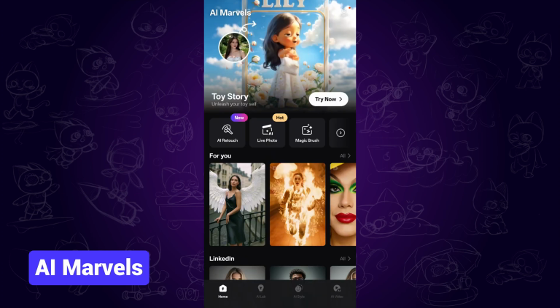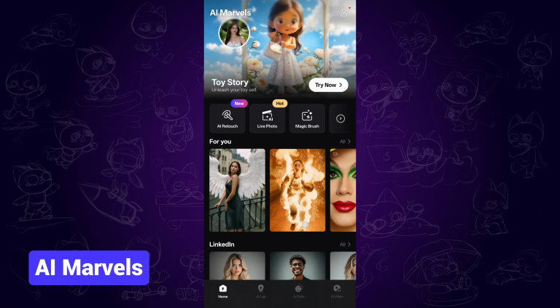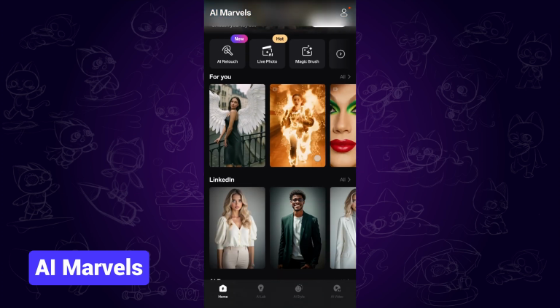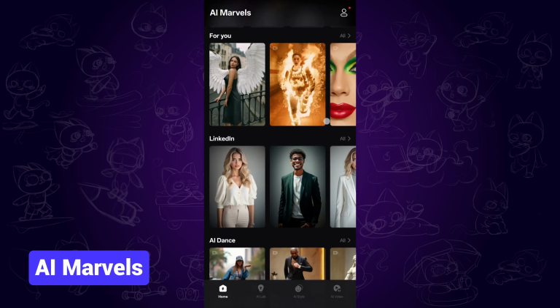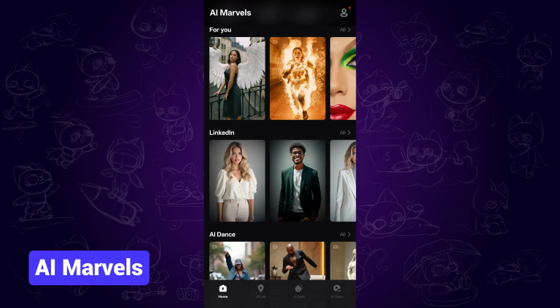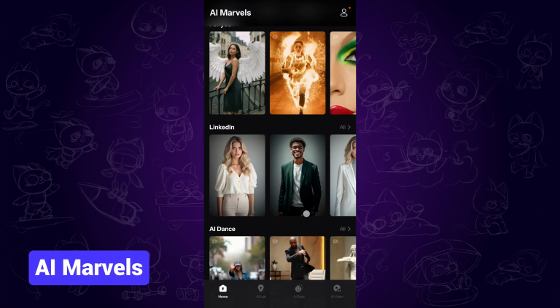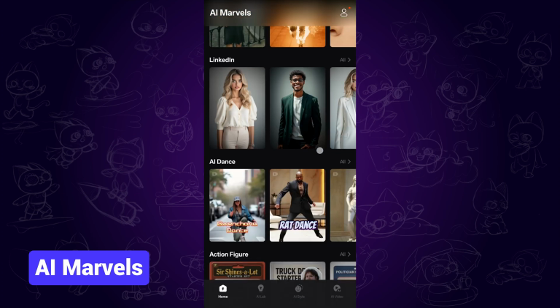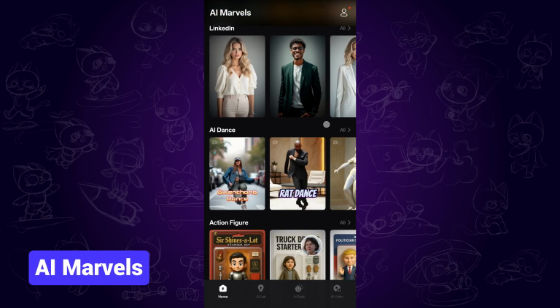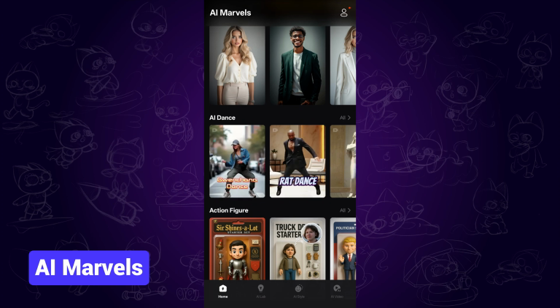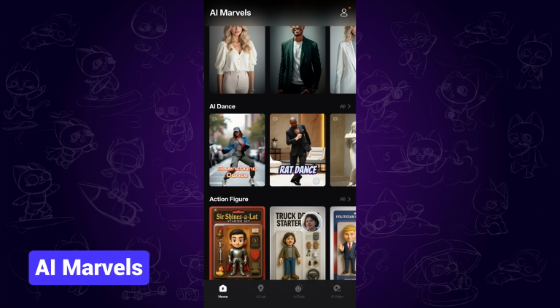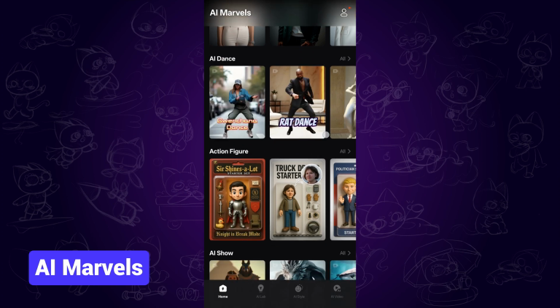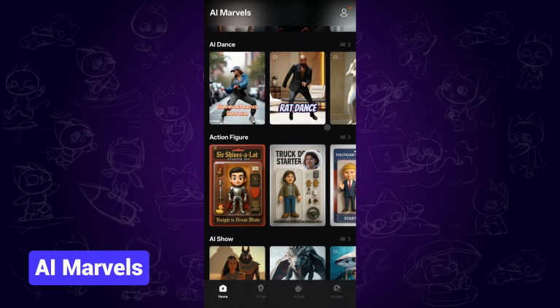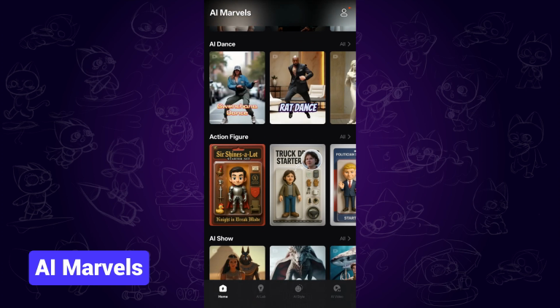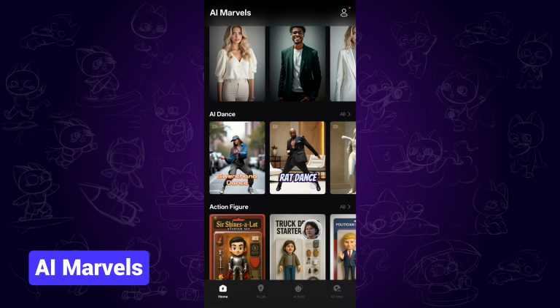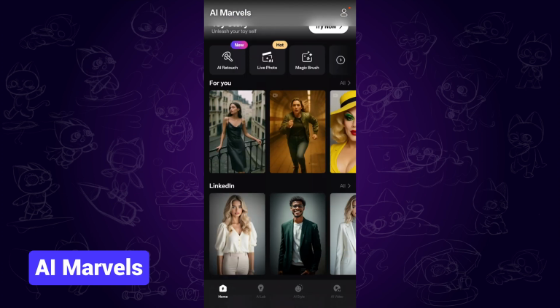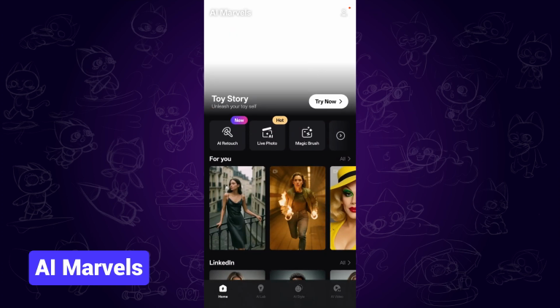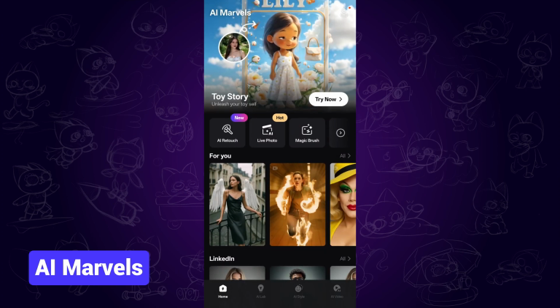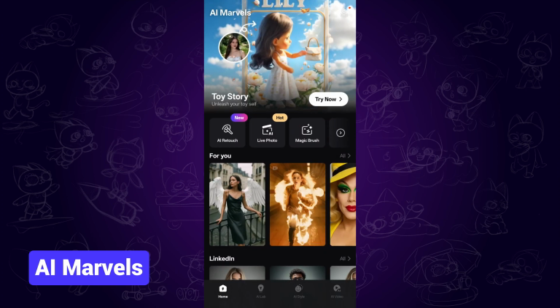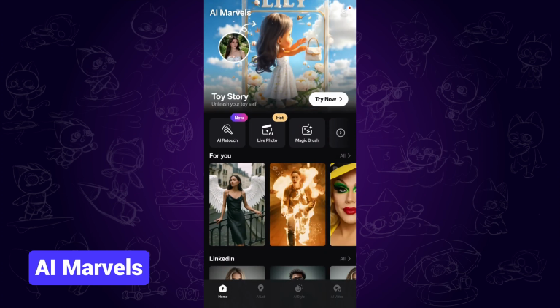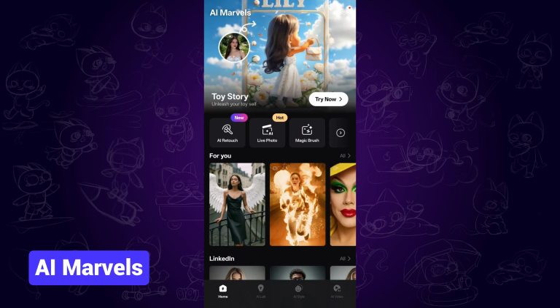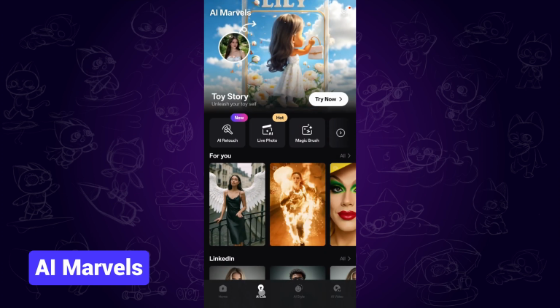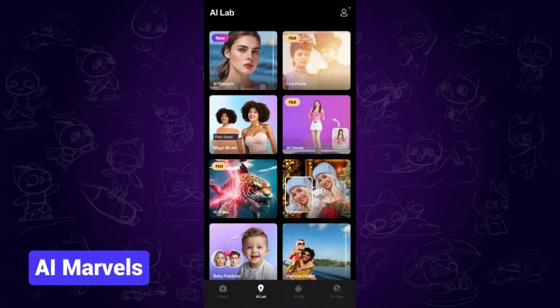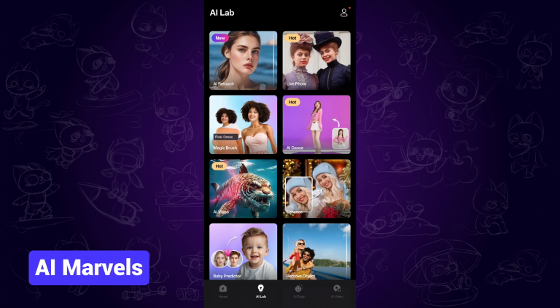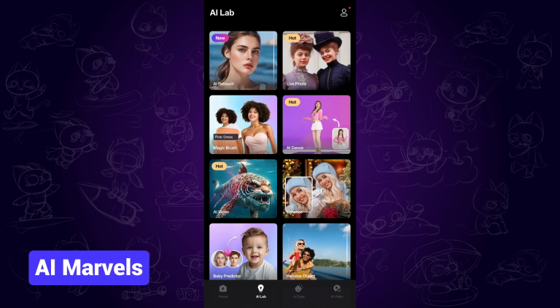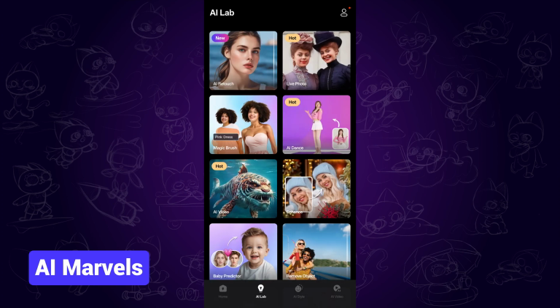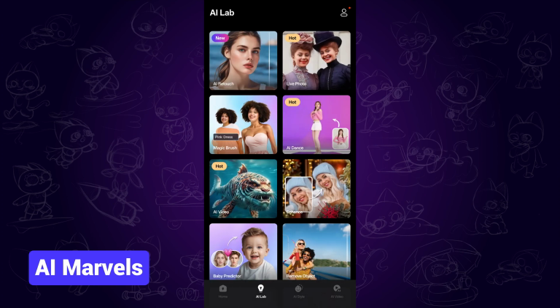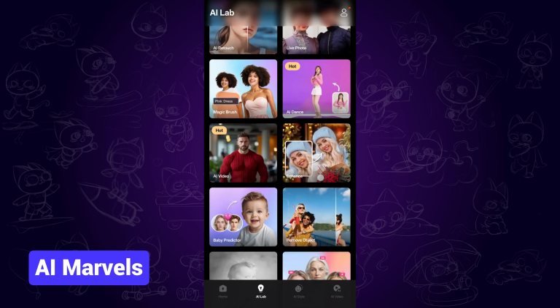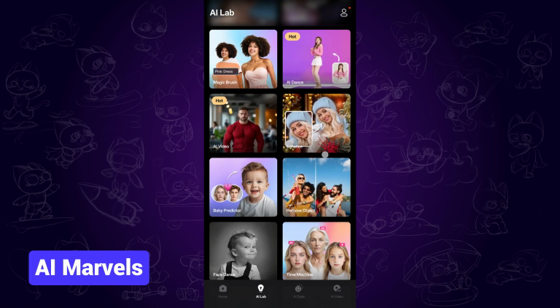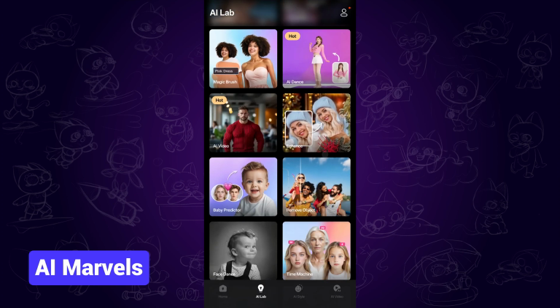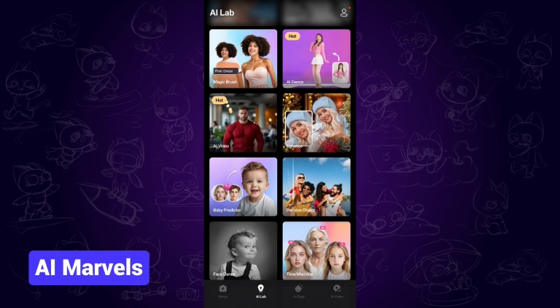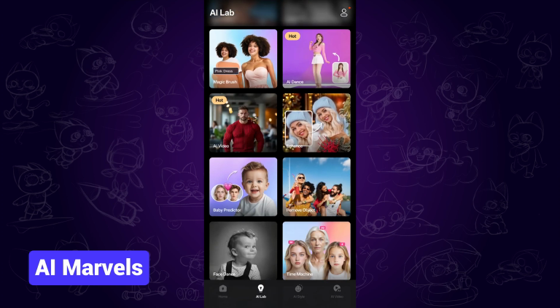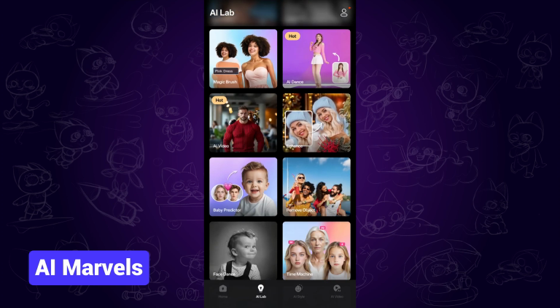There are other viral AI video templates in the app. You can find the official link in the description to quickly access it. Feel free to explore it.